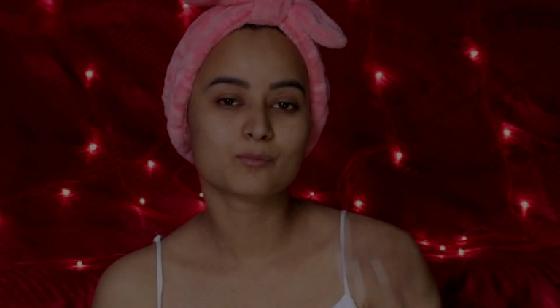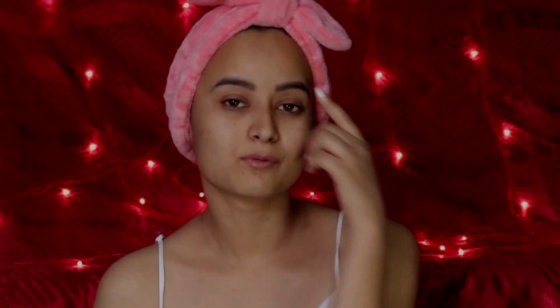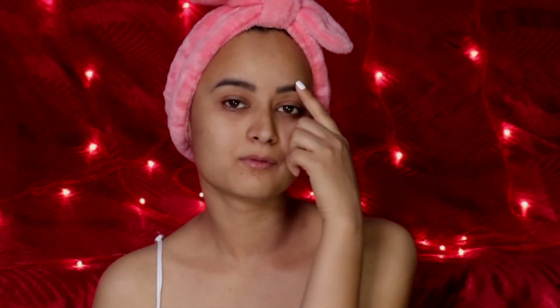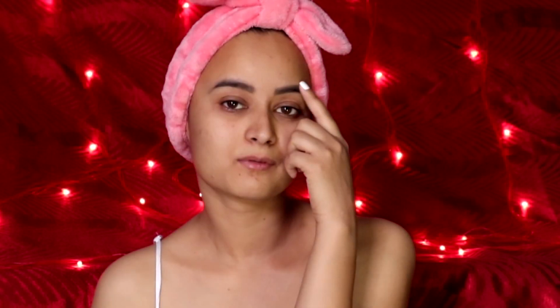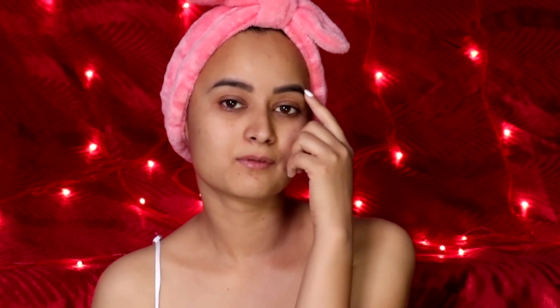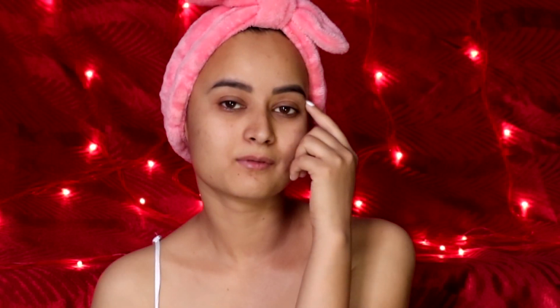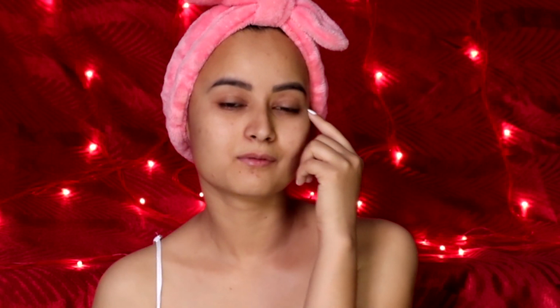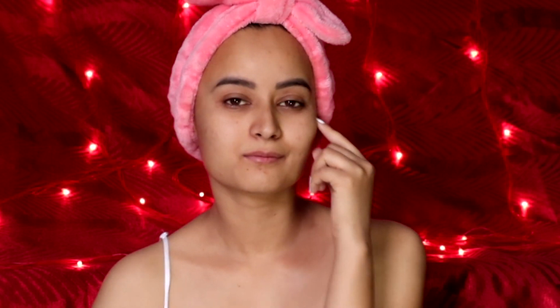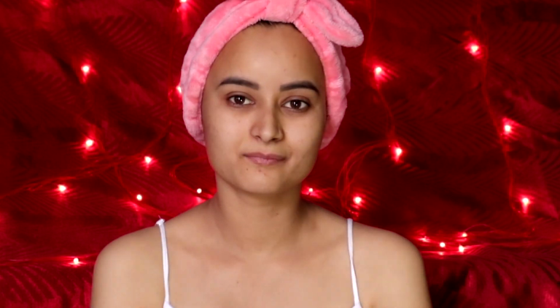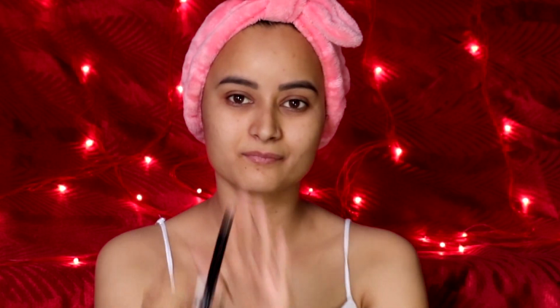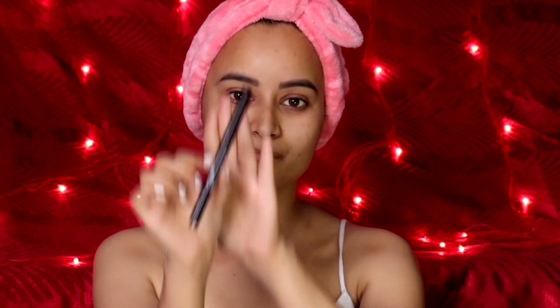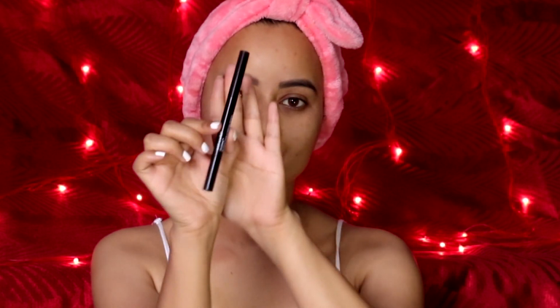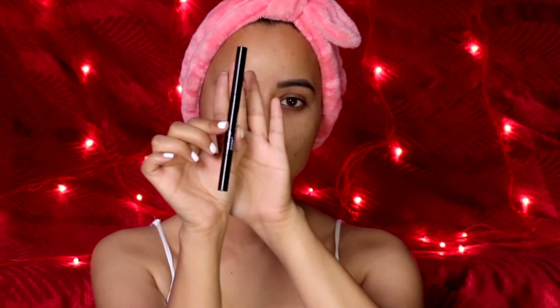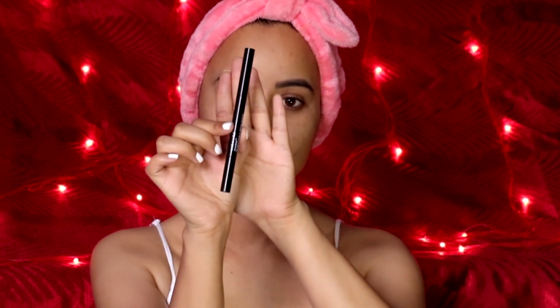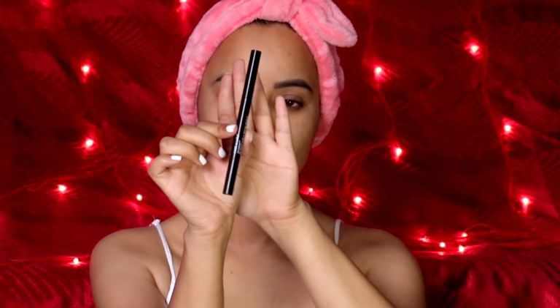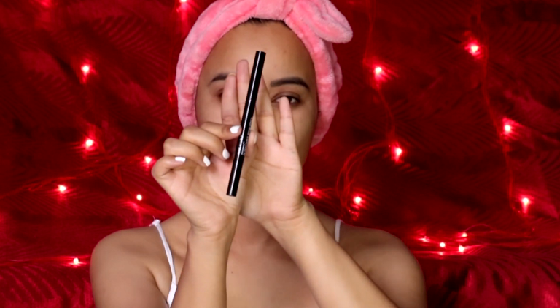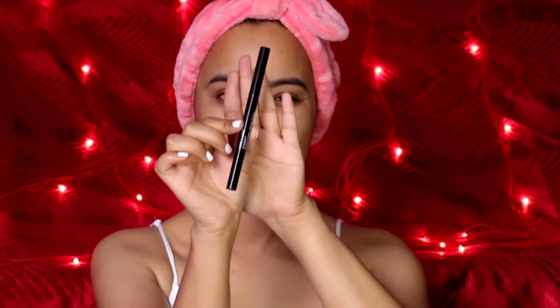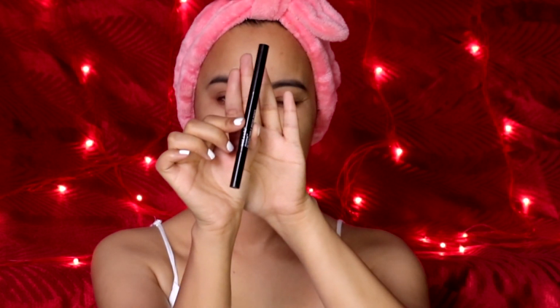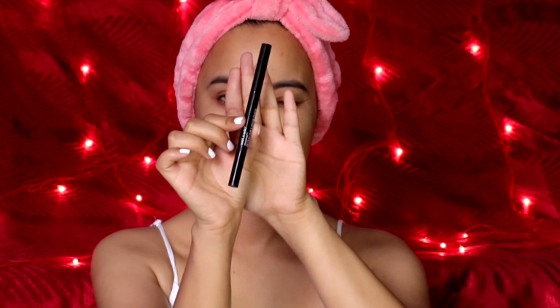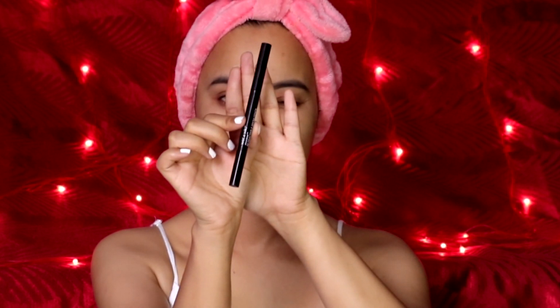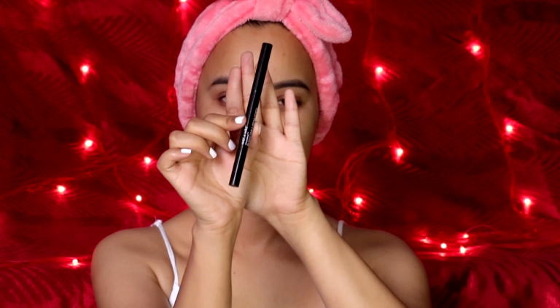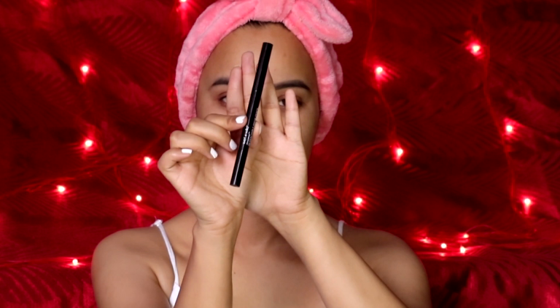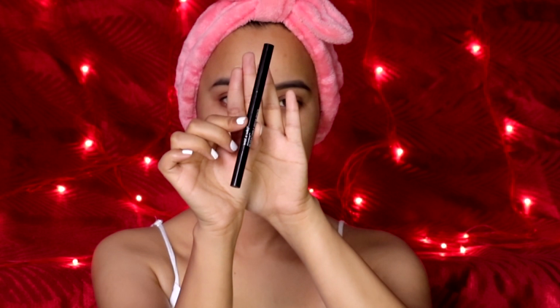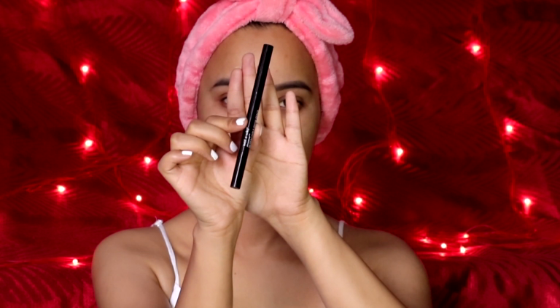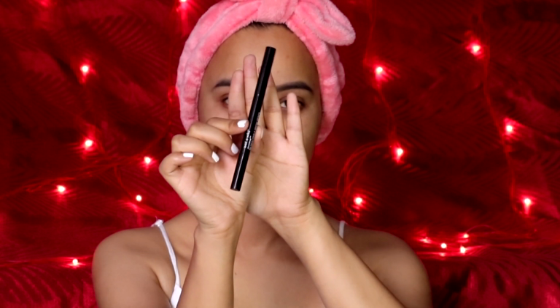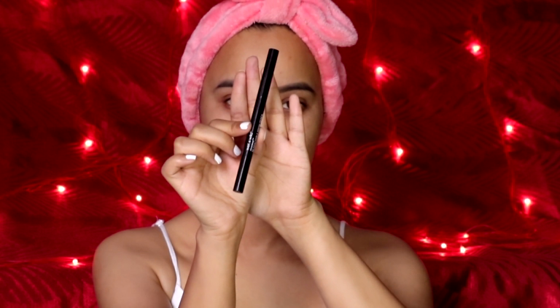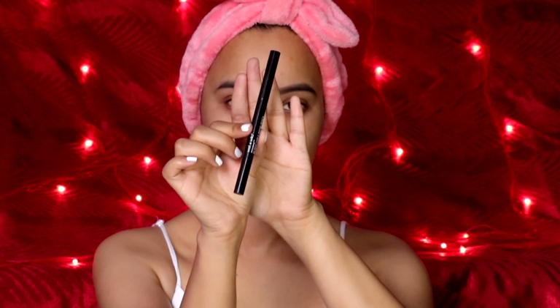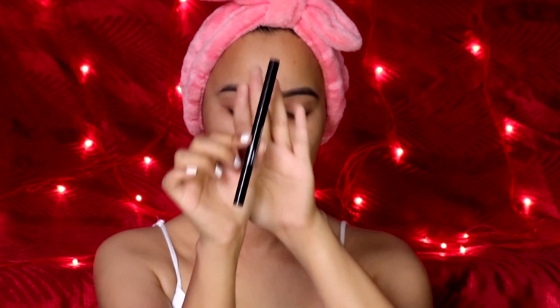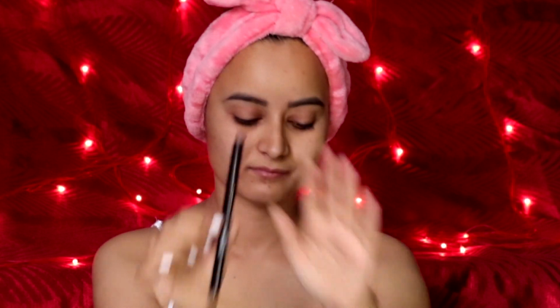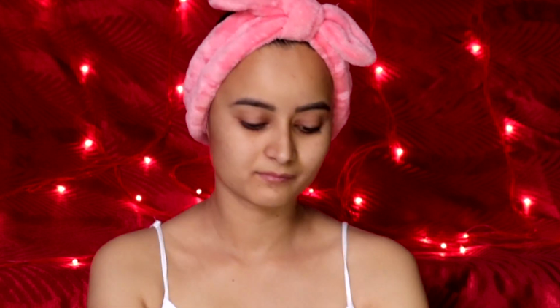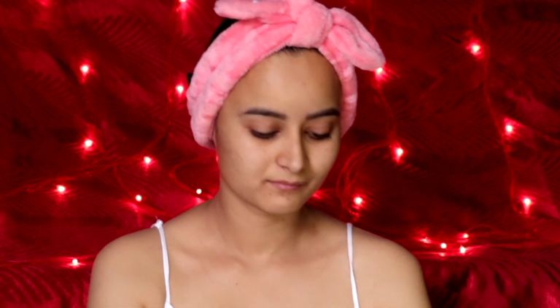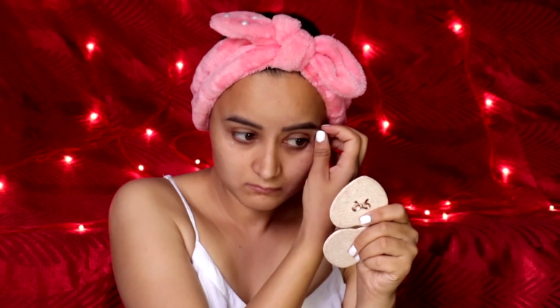I'm already done with my brows, for which I've used the Wet n Wild brow pencil in the shade Ash Brown.